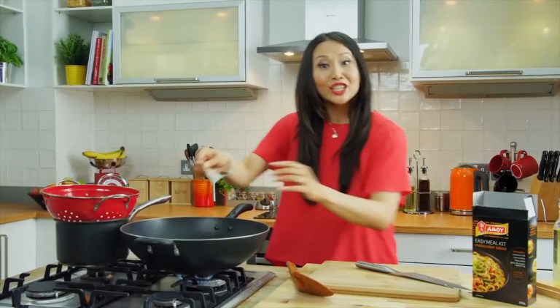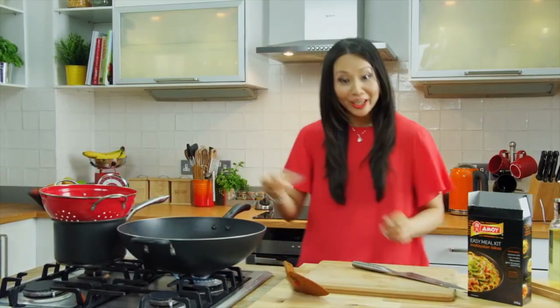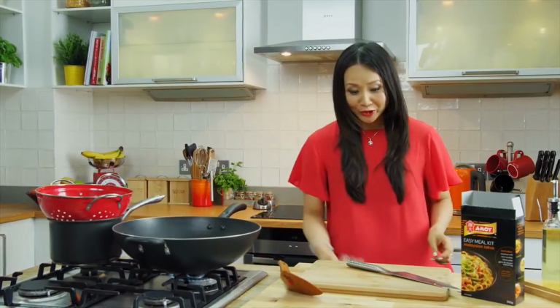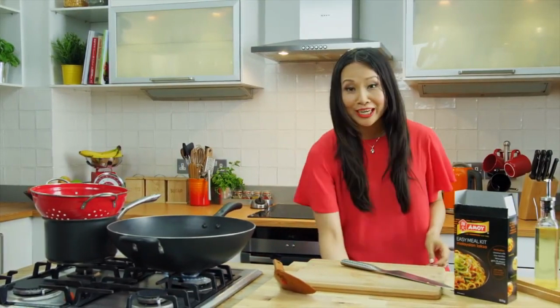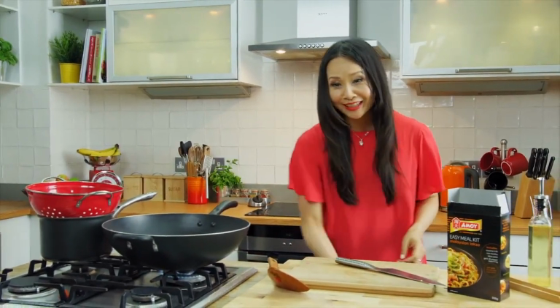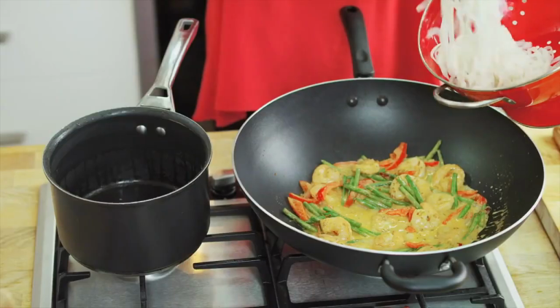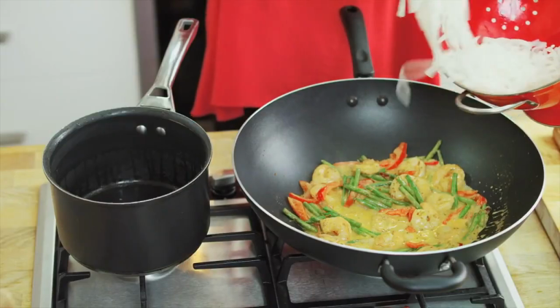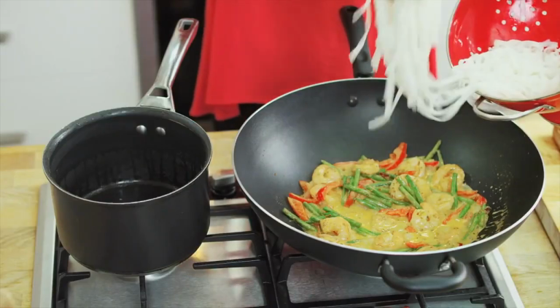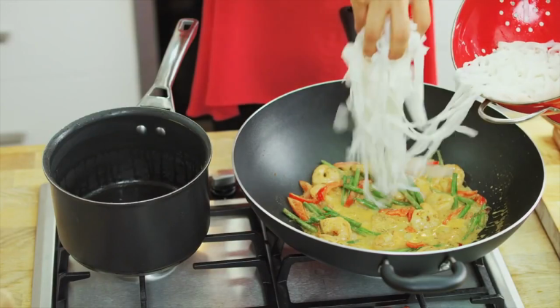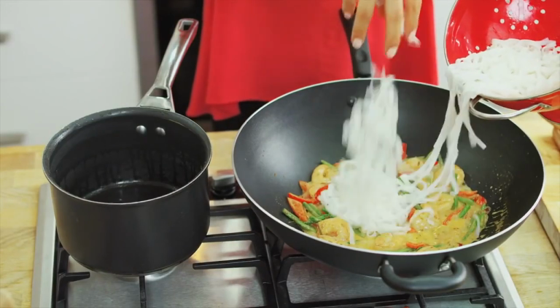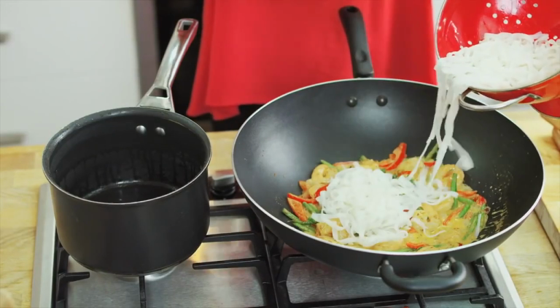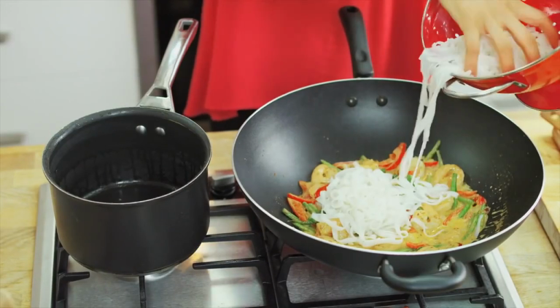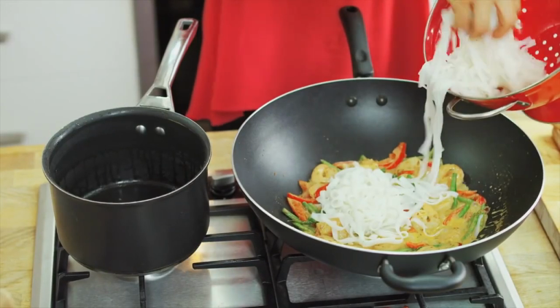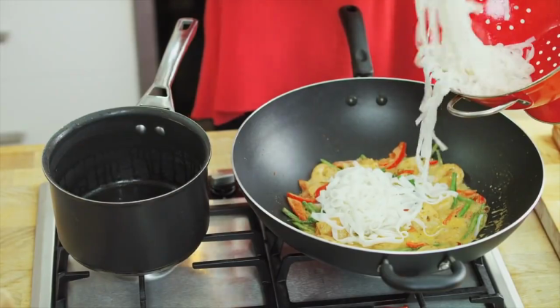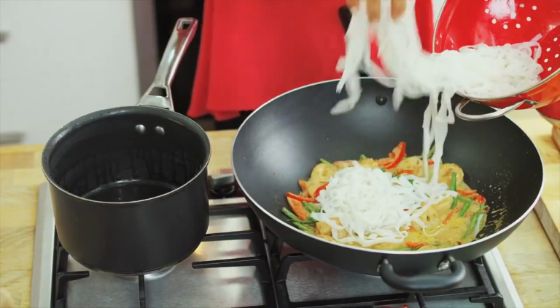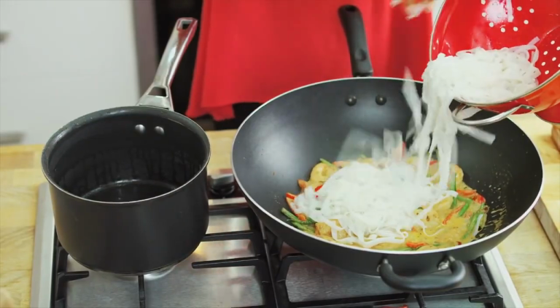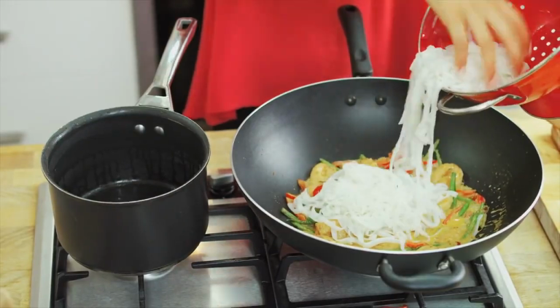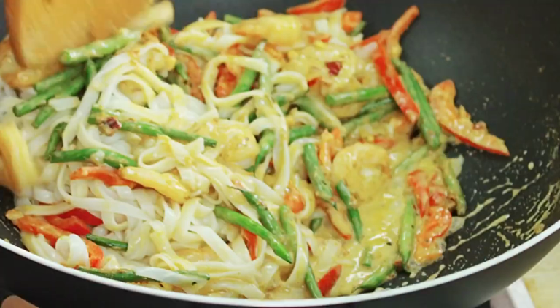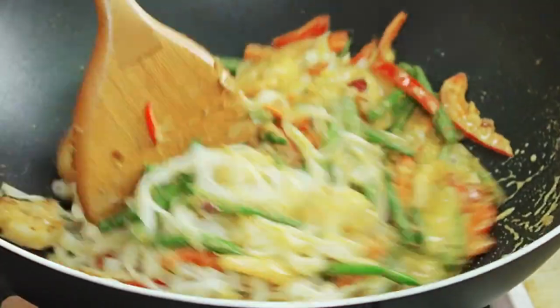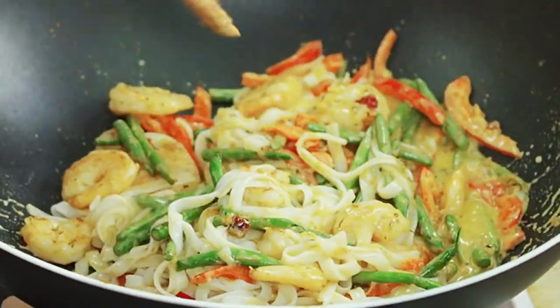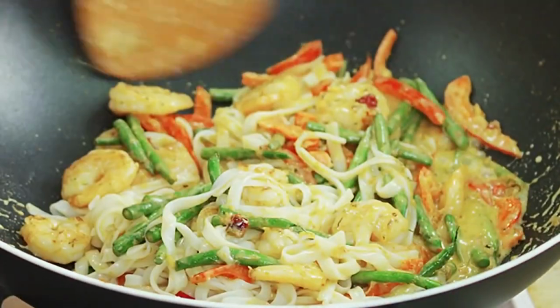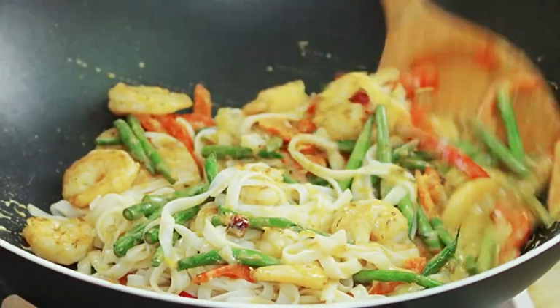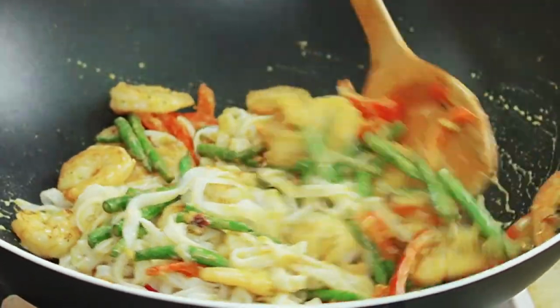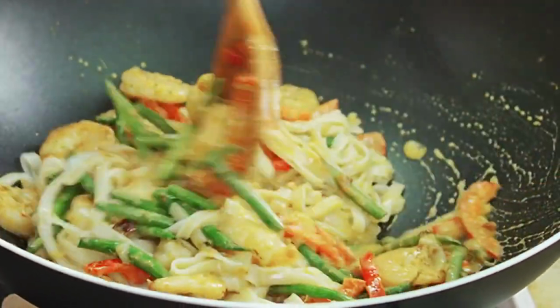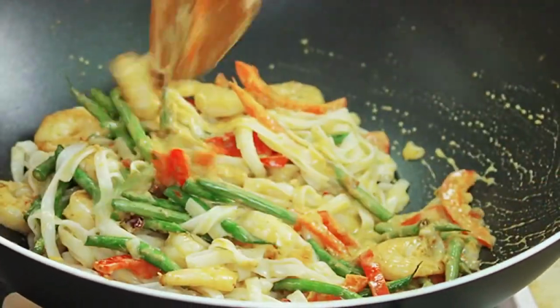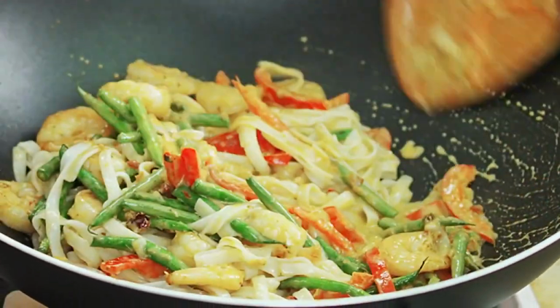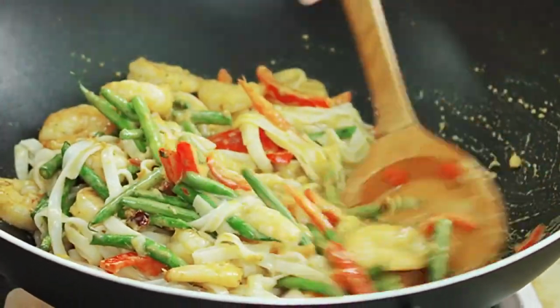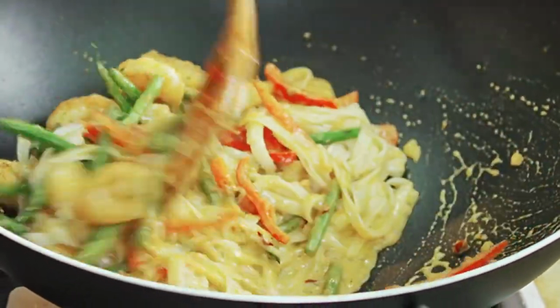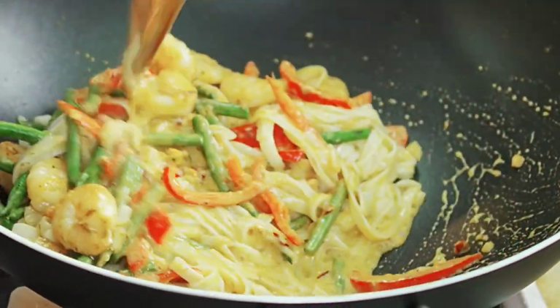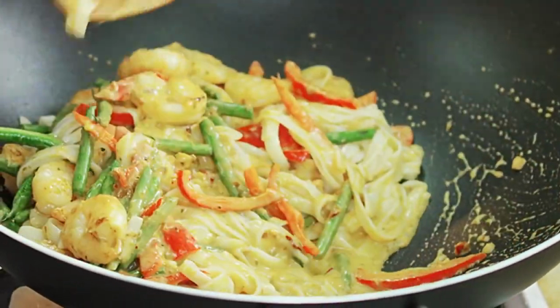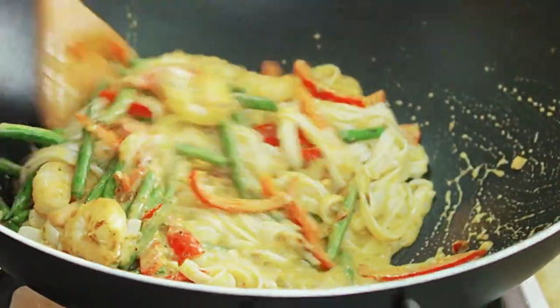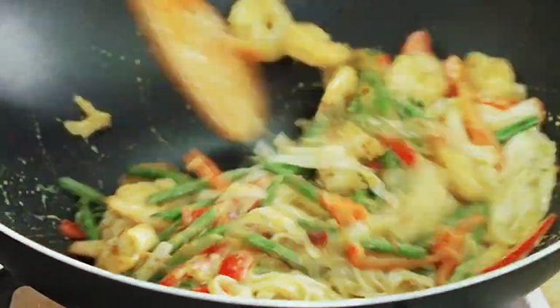It's looking good already. Stir in the Amoy dry rice noodles and let it simmer for 3 minutes.